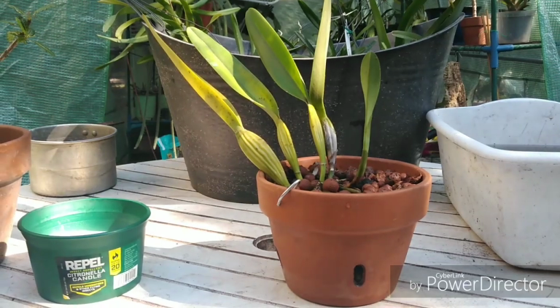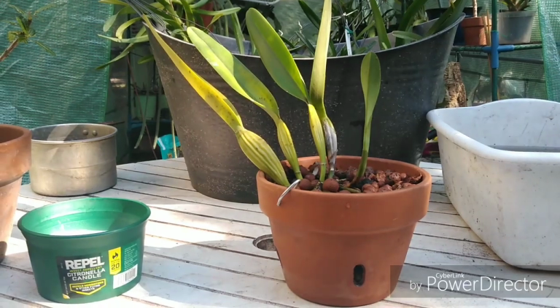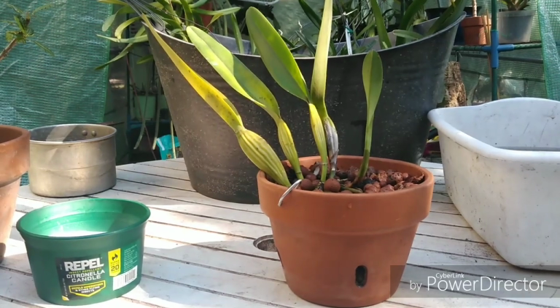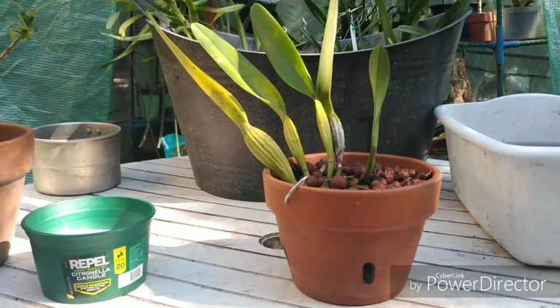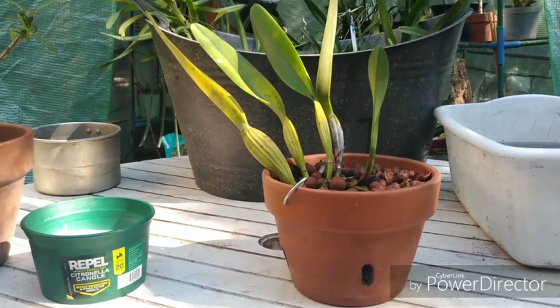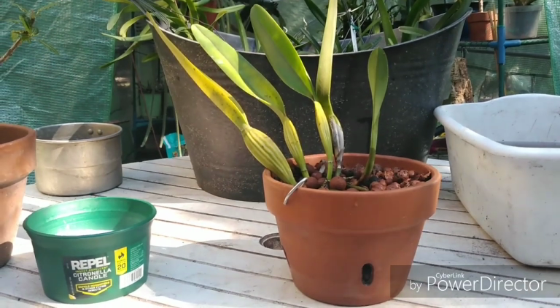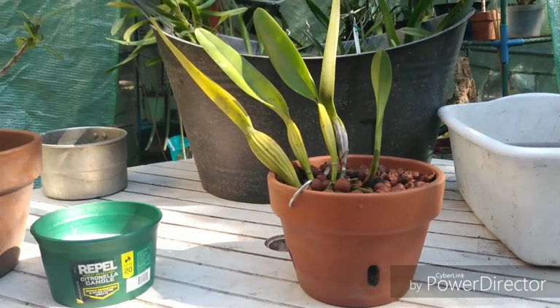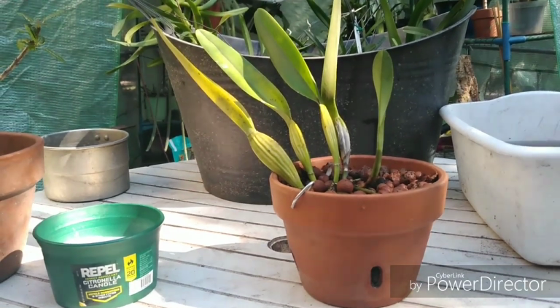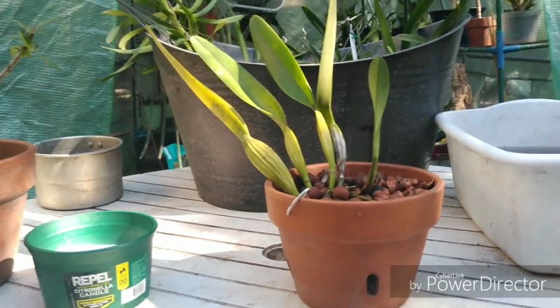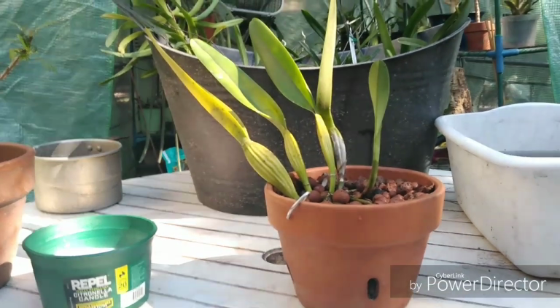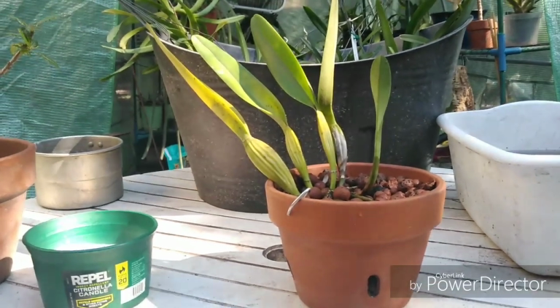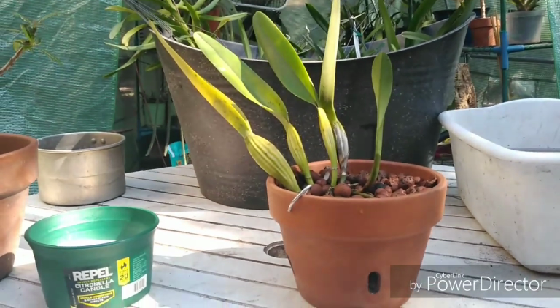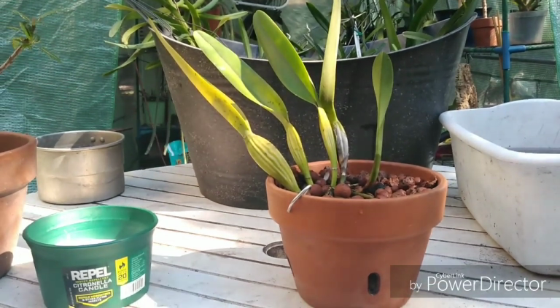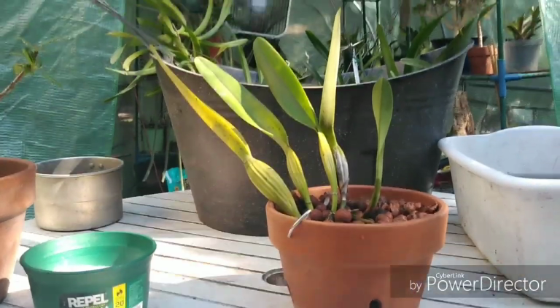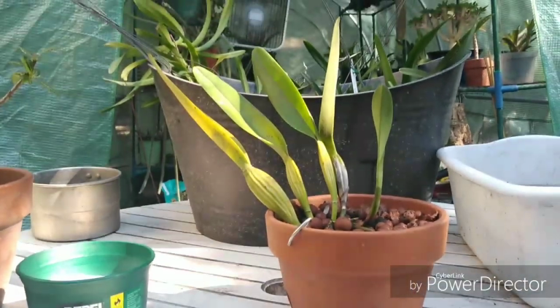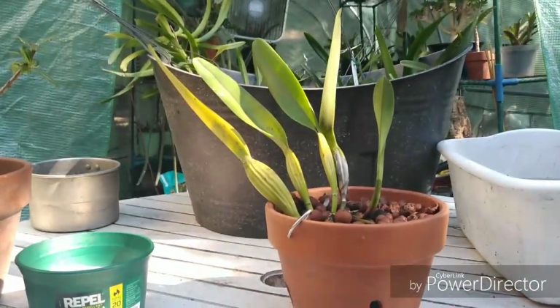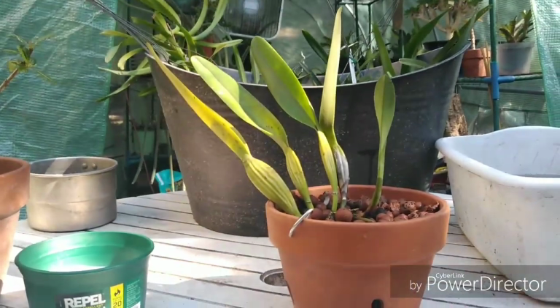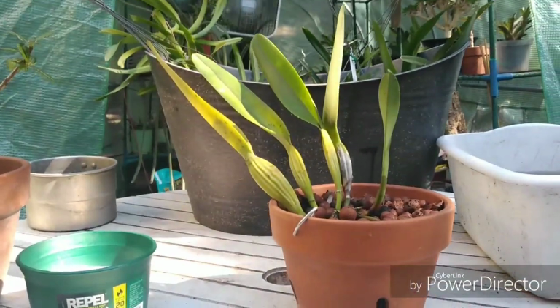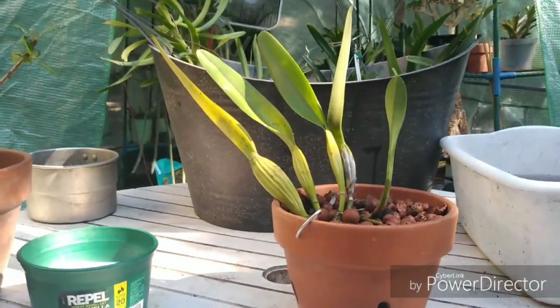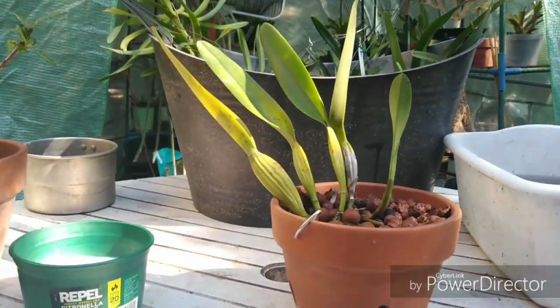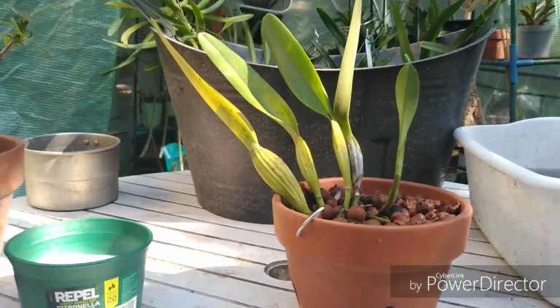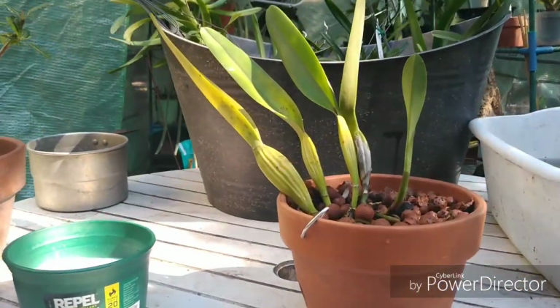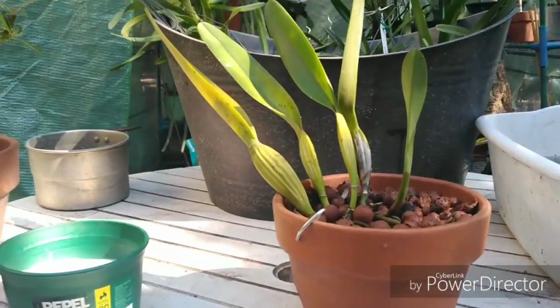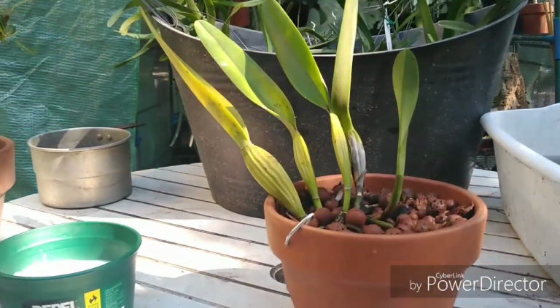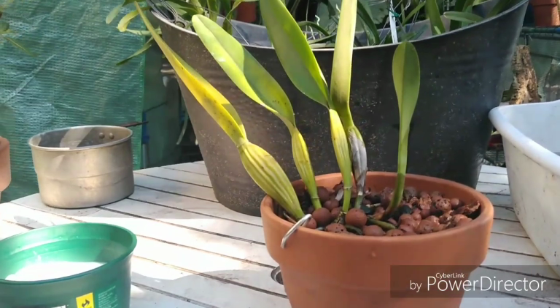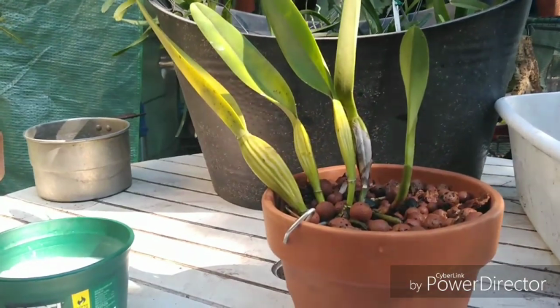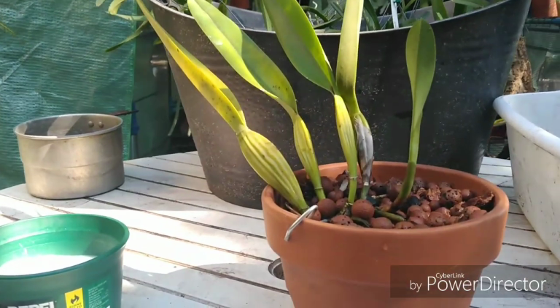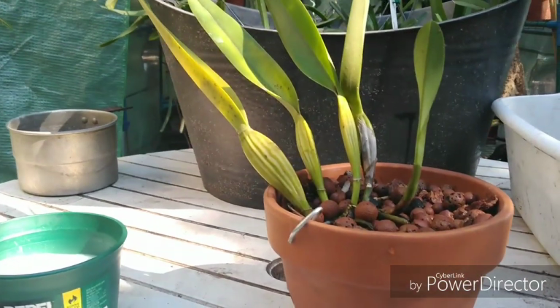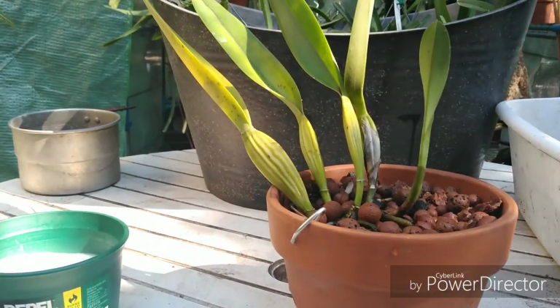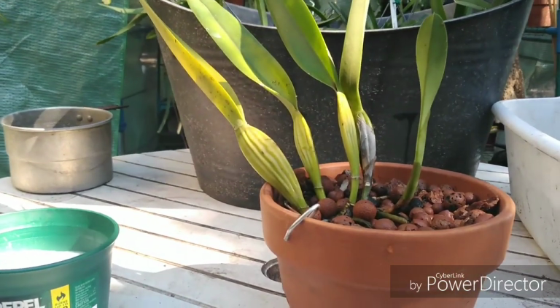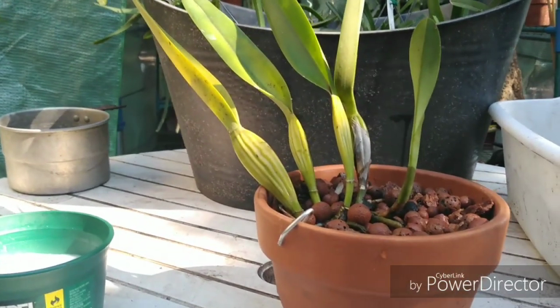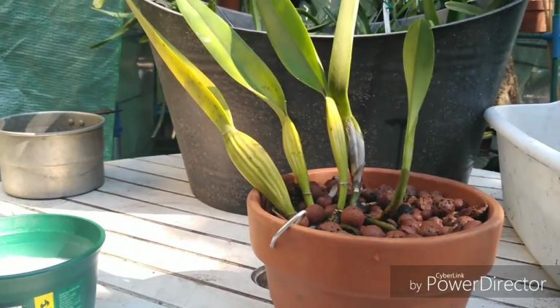Good morning! Welcome to Spotlight Saturdays. Today's video is about two orchids.